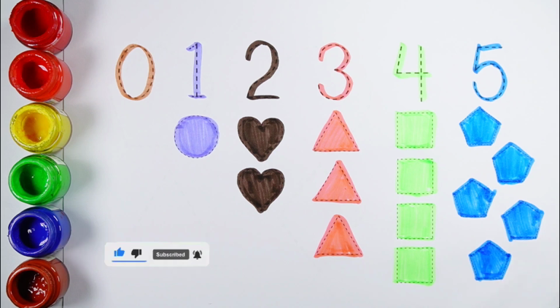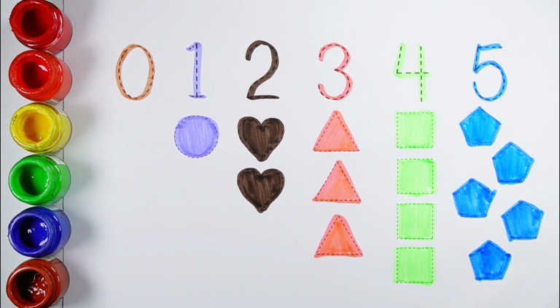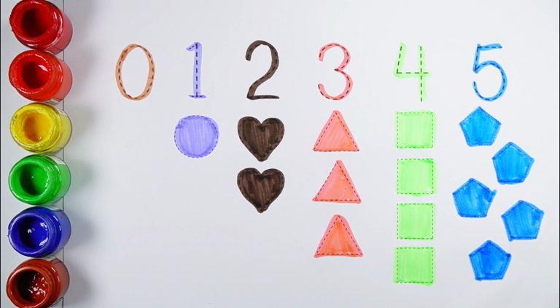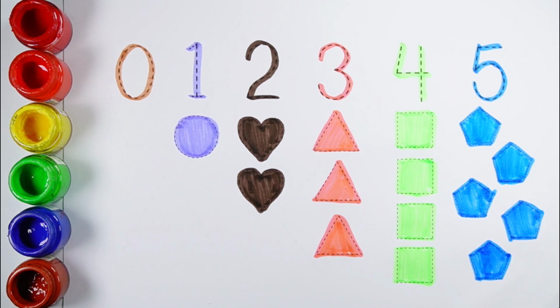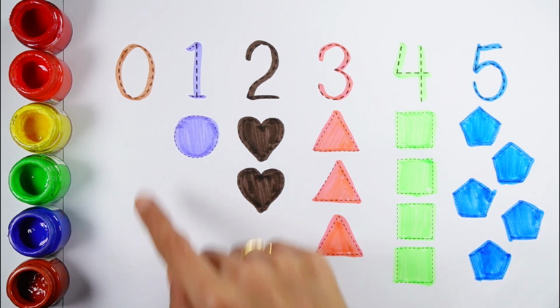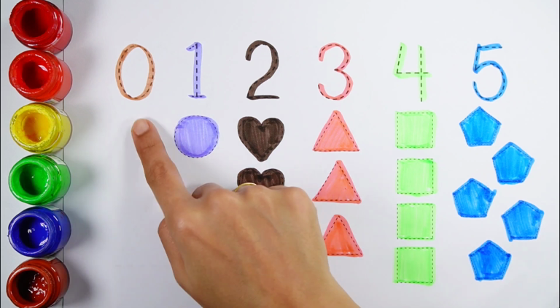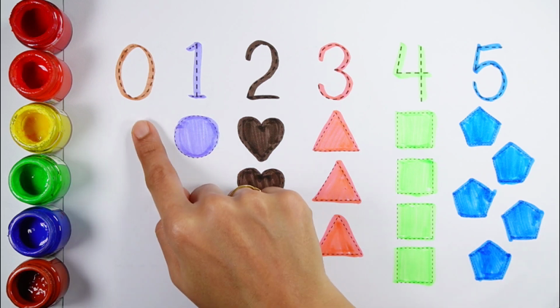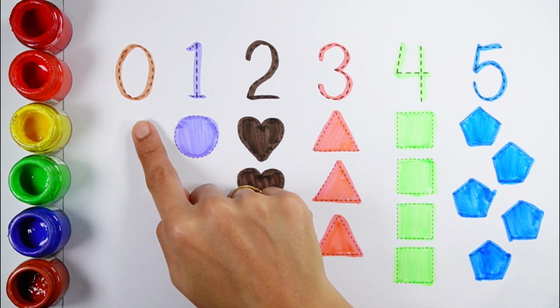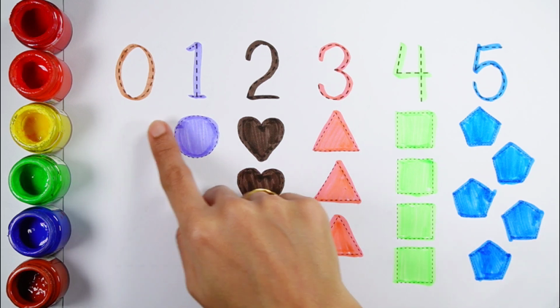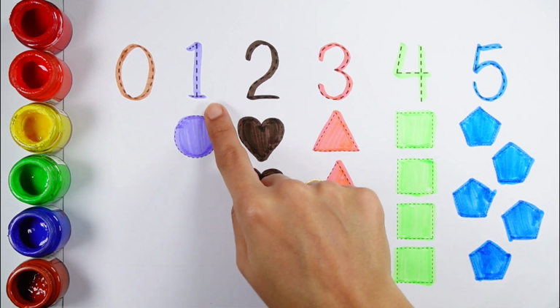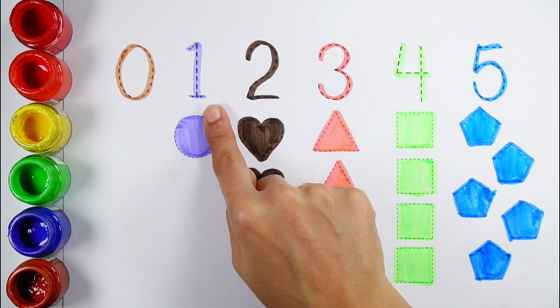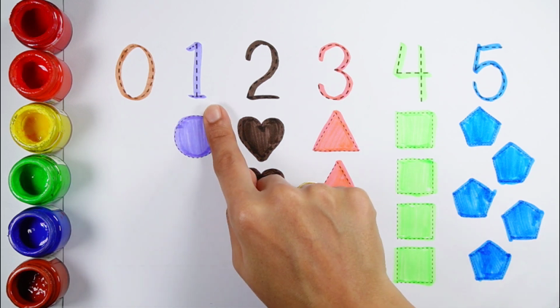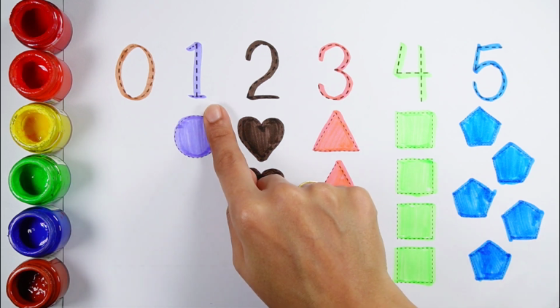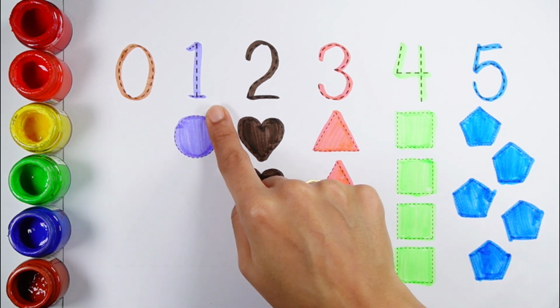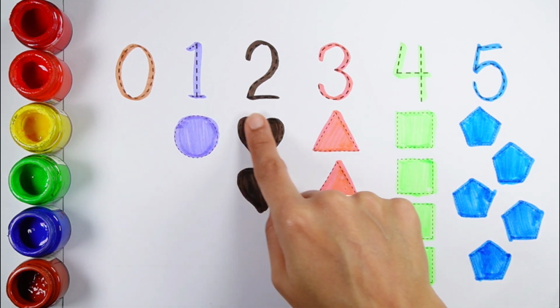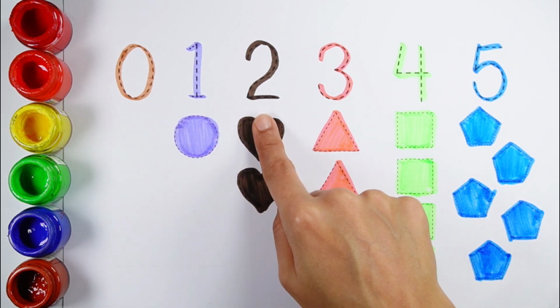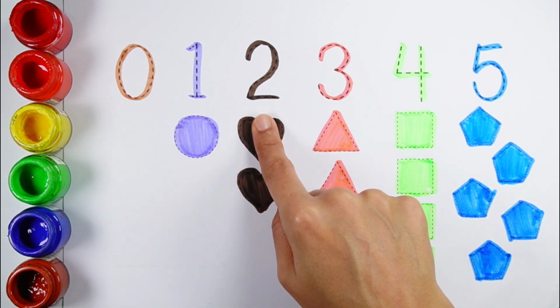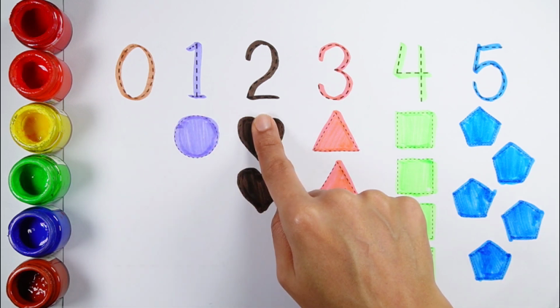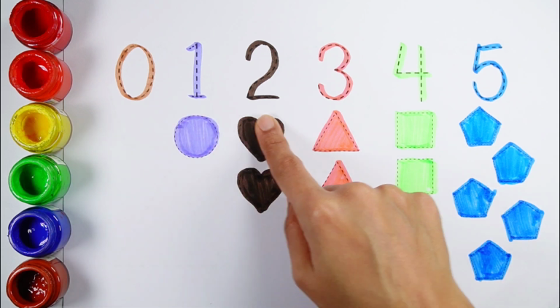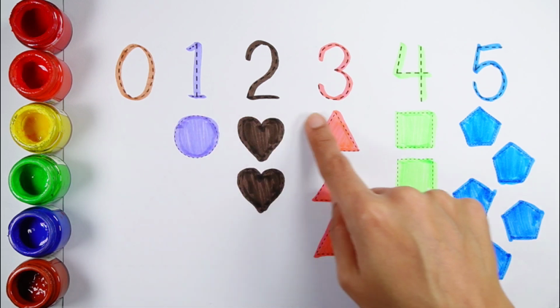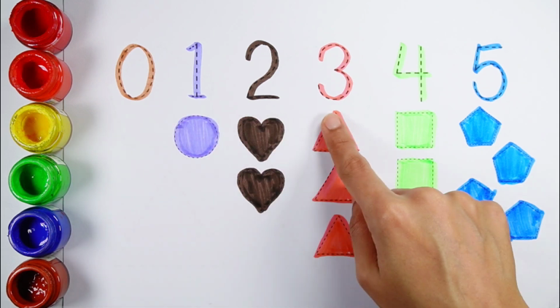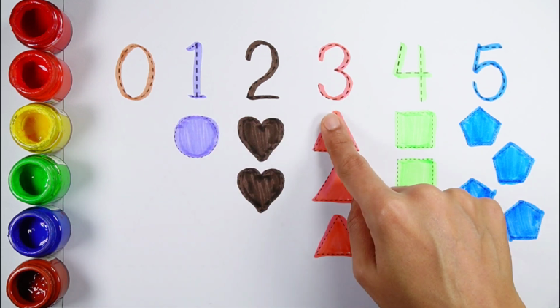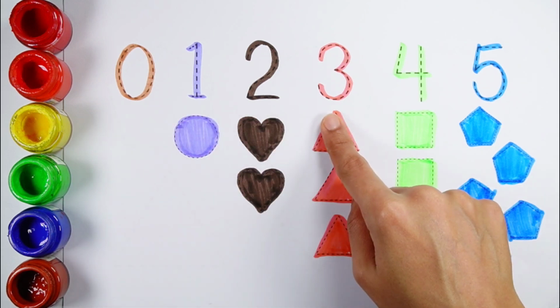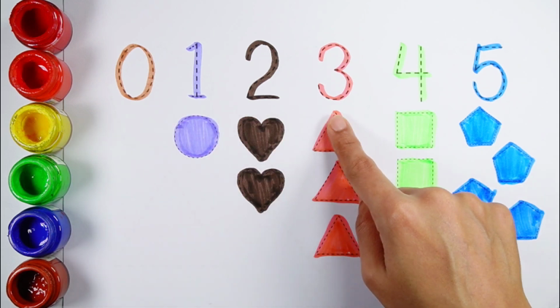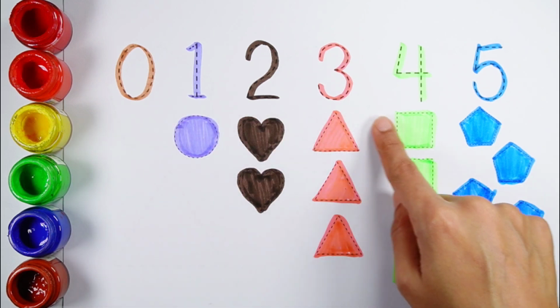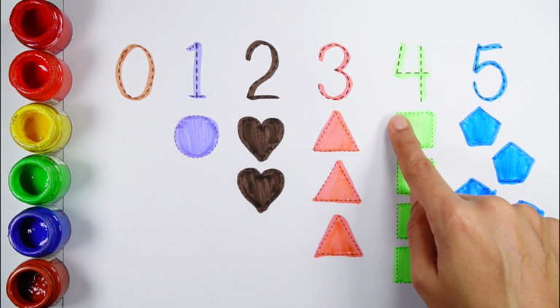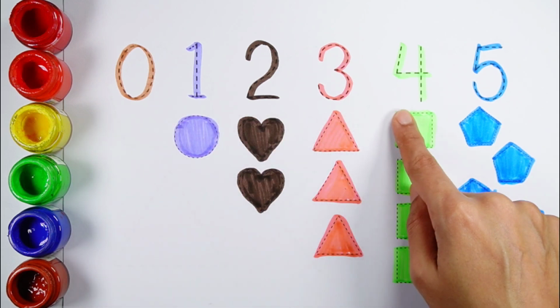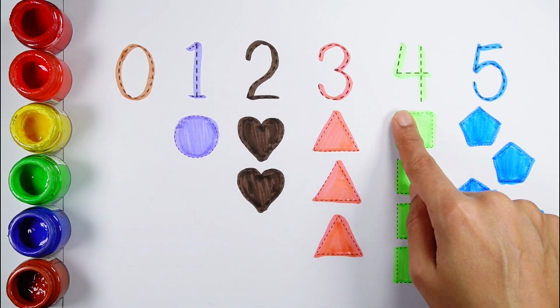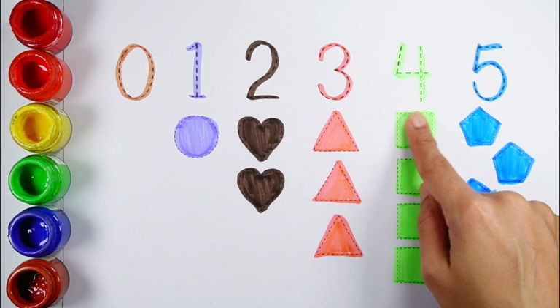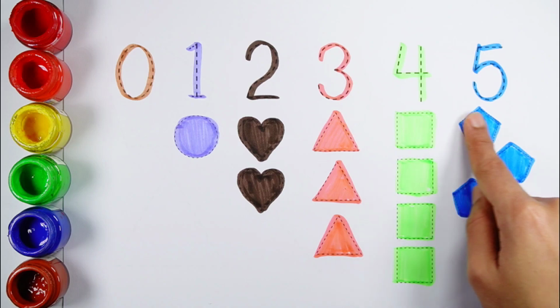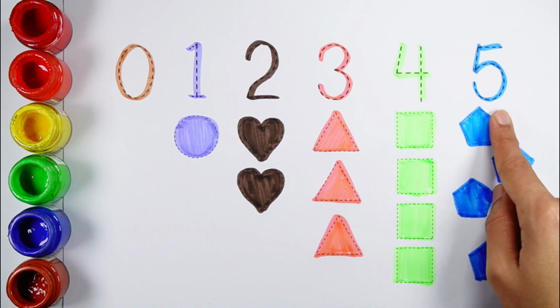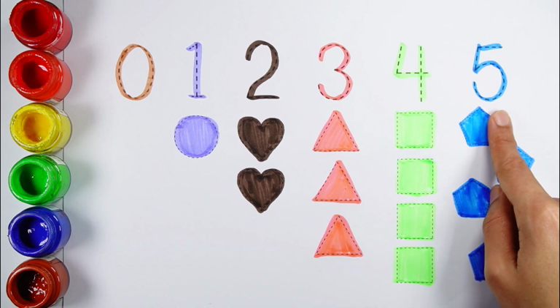Four, three, zero, one, two, three, three, four, five.